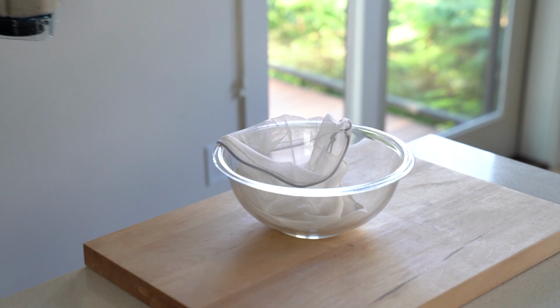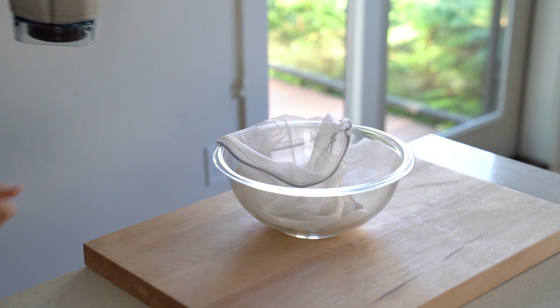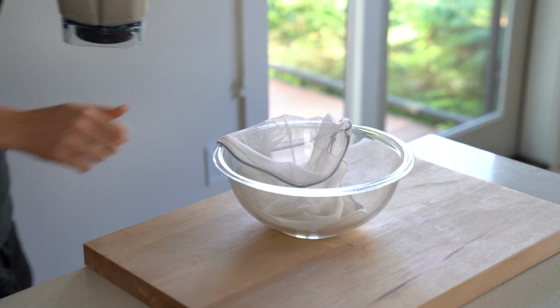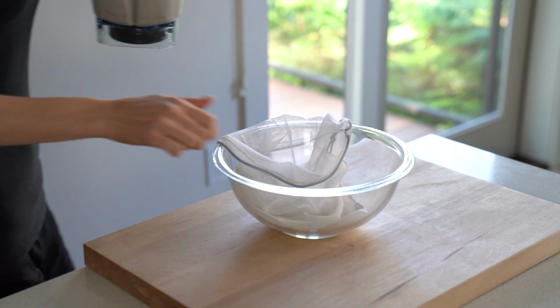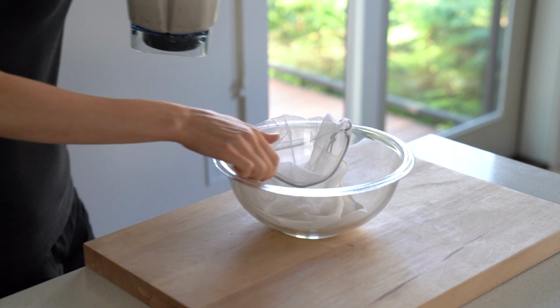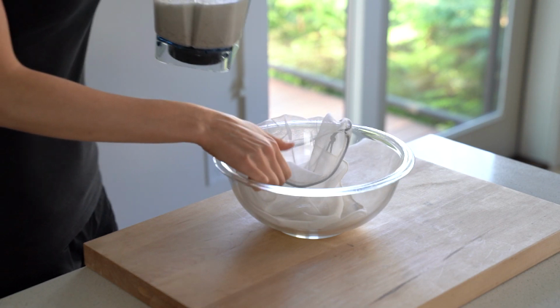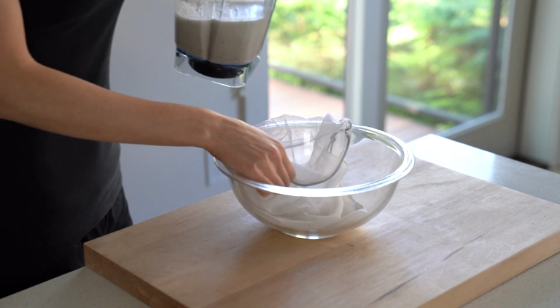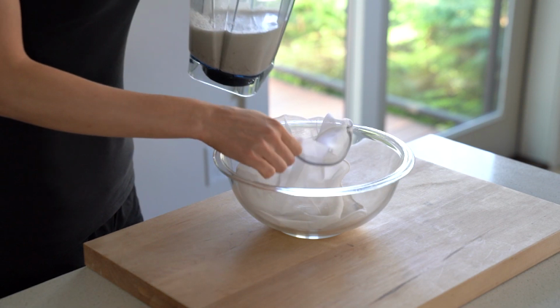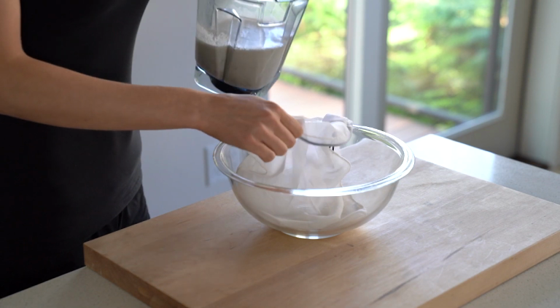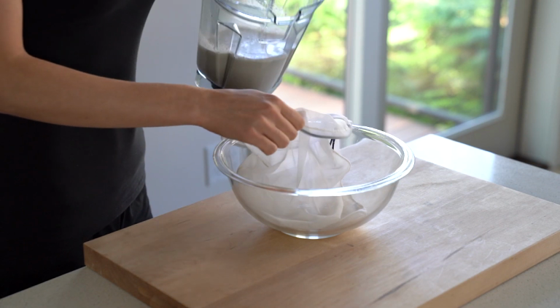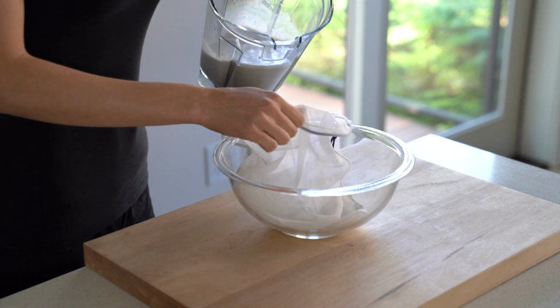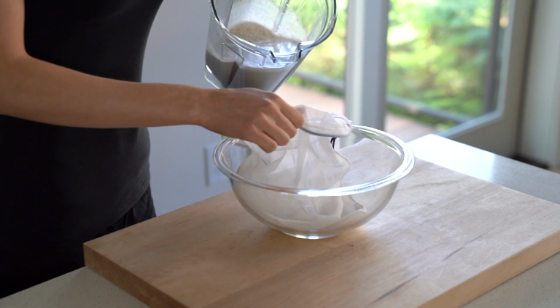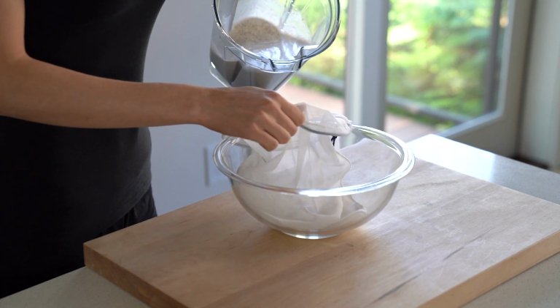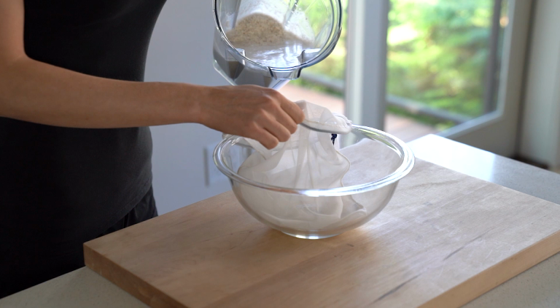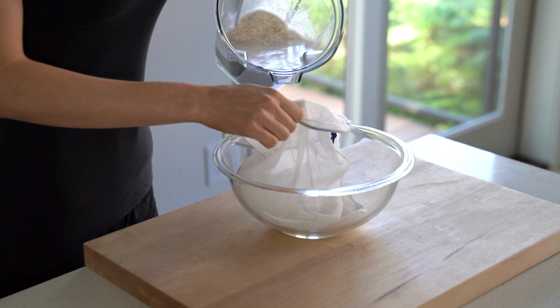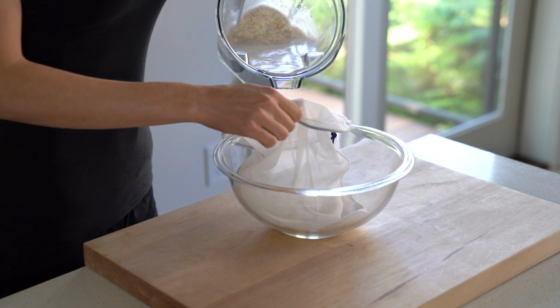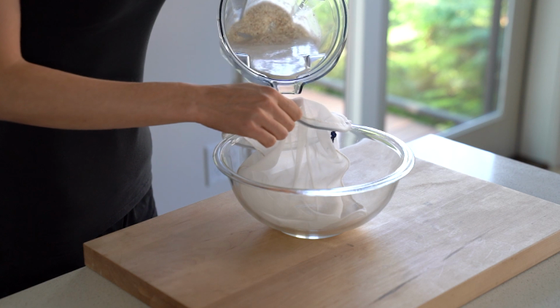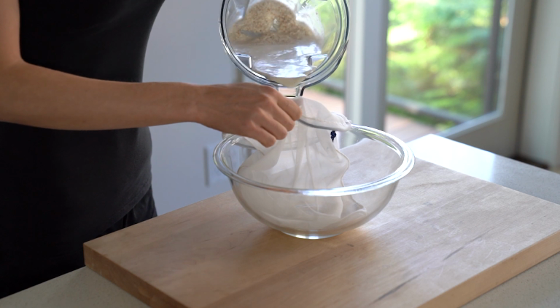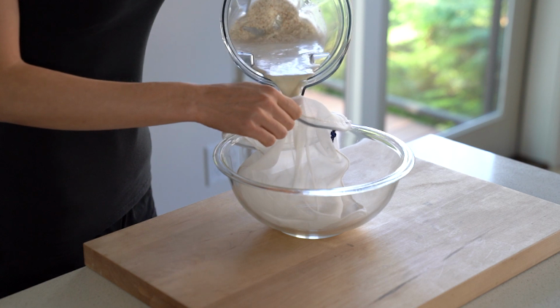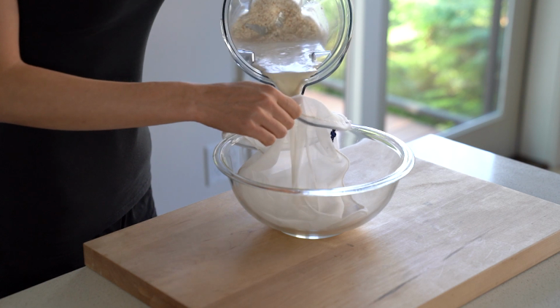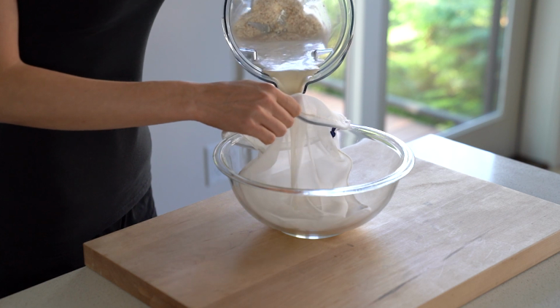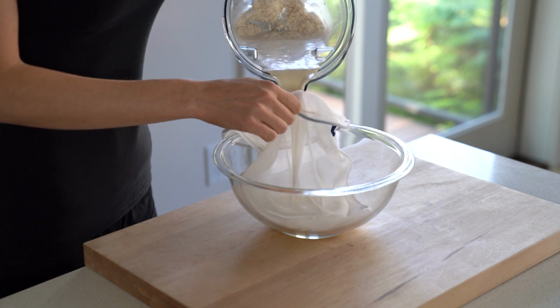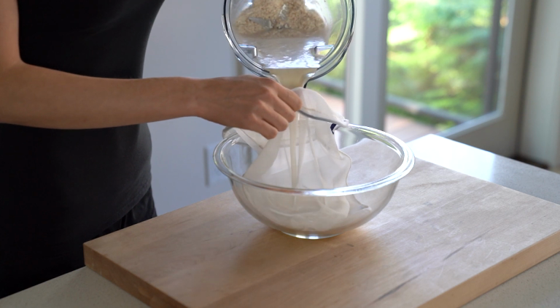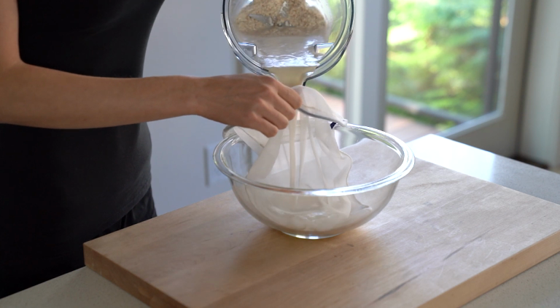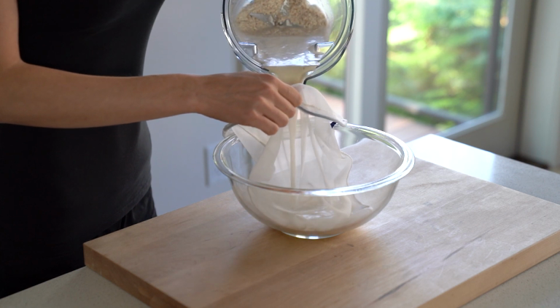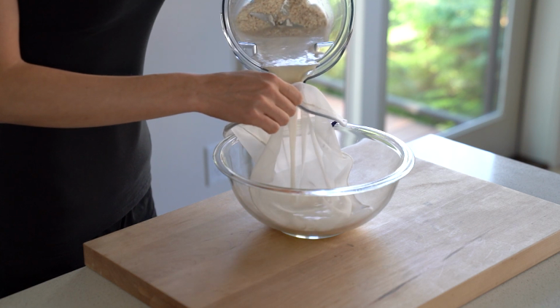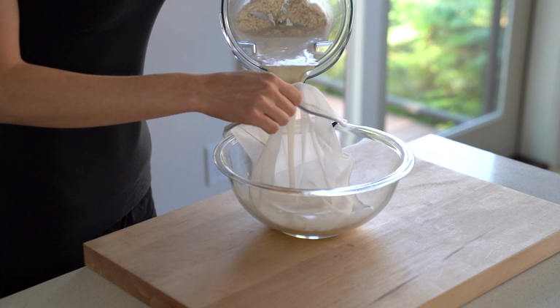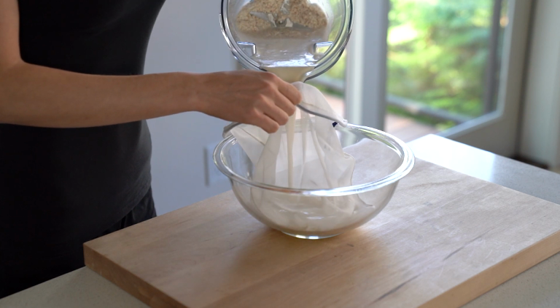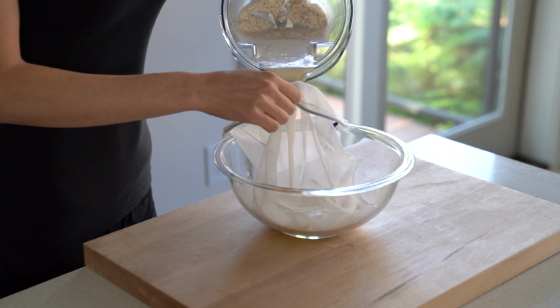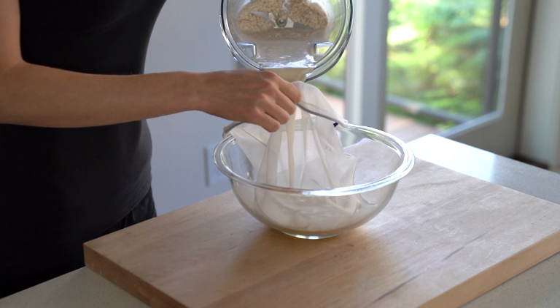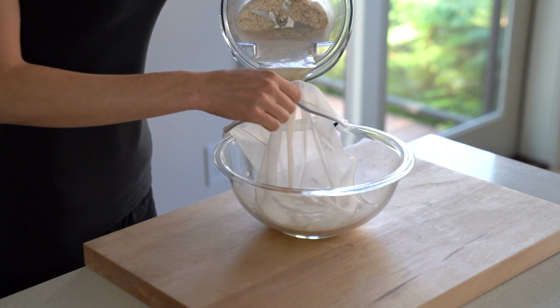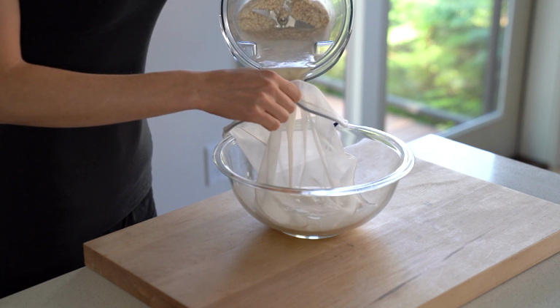Because there is a lot of pulp left over, you will want to strain the milk through a nut milk bag or cheese cloth.